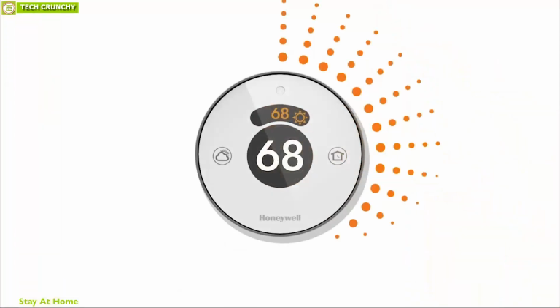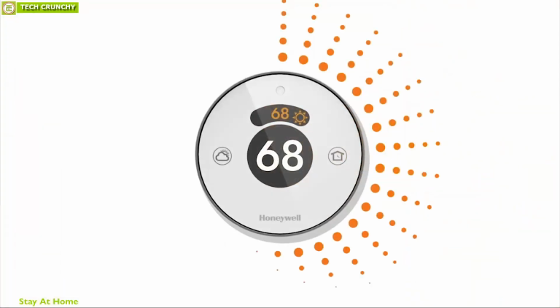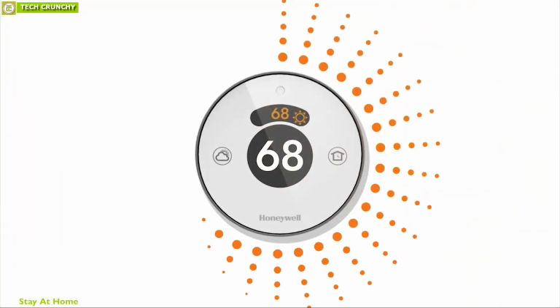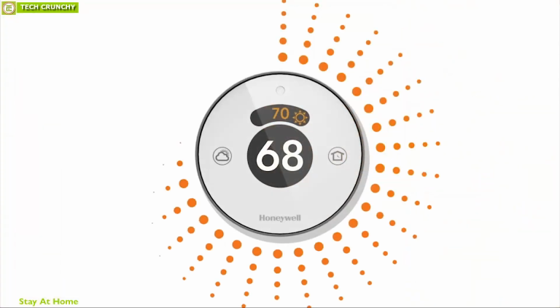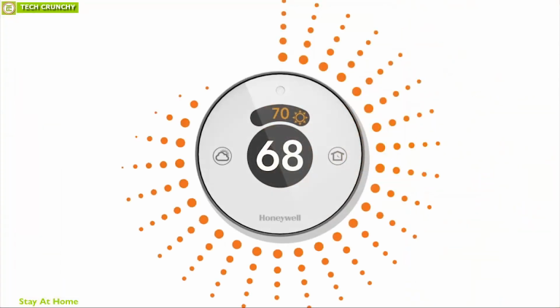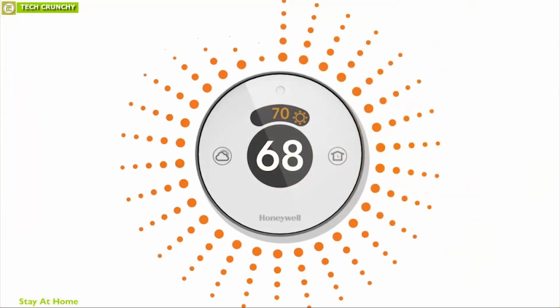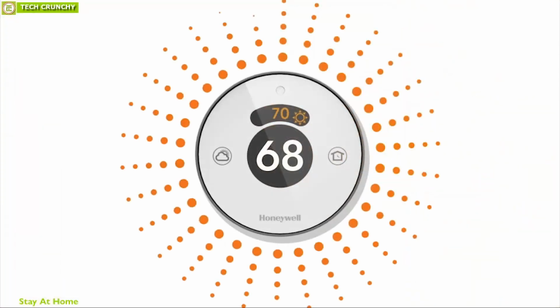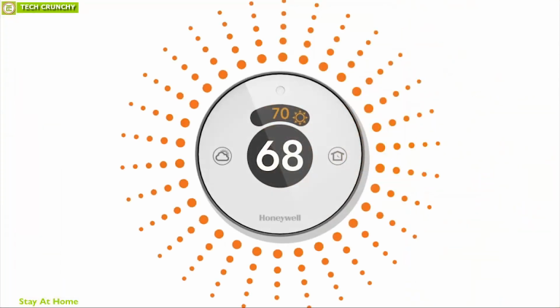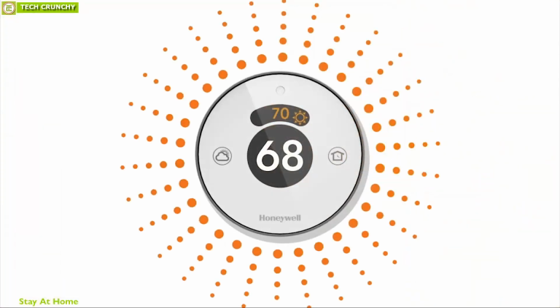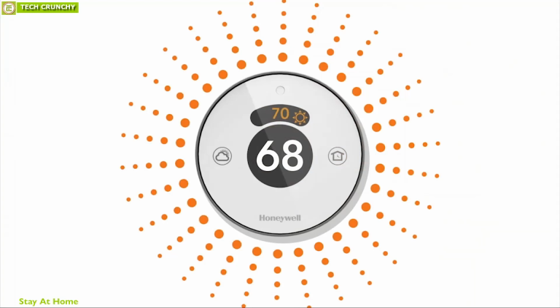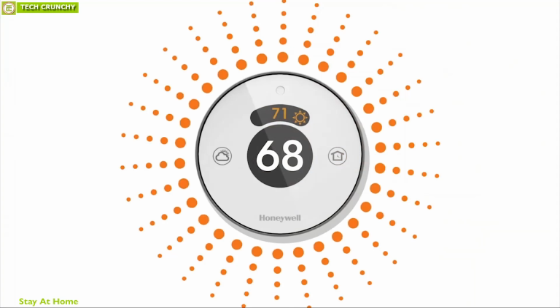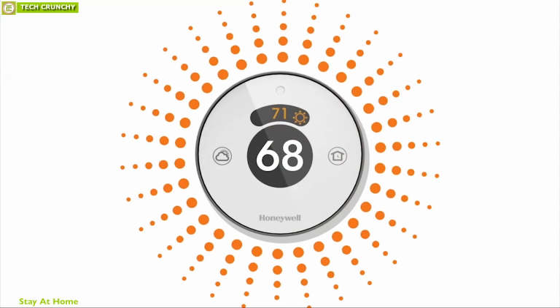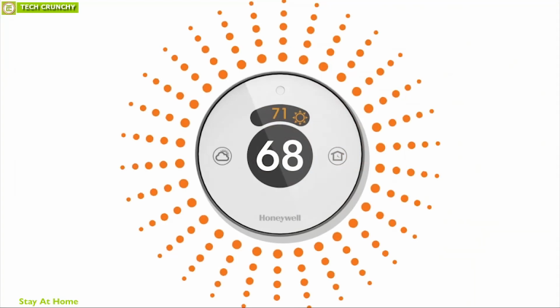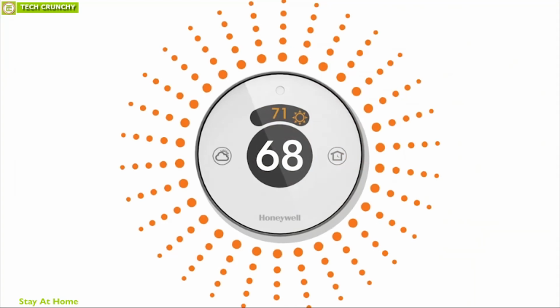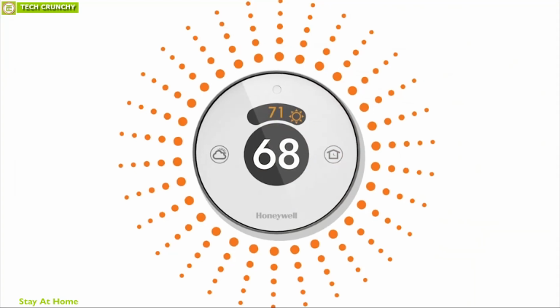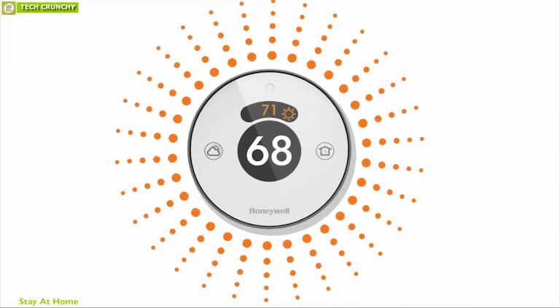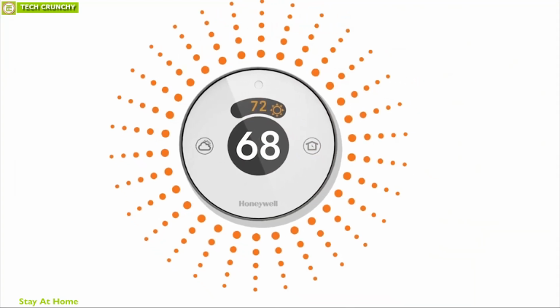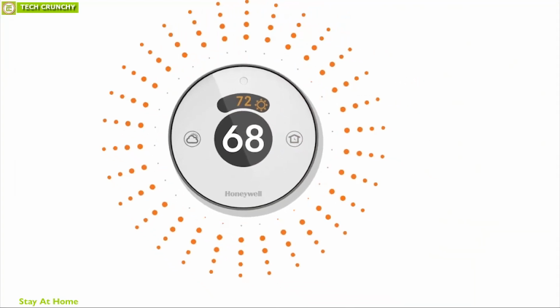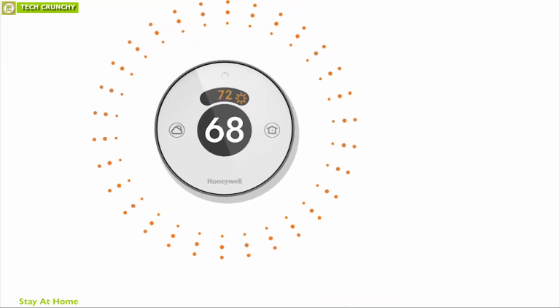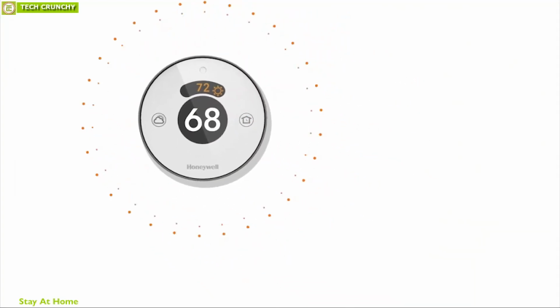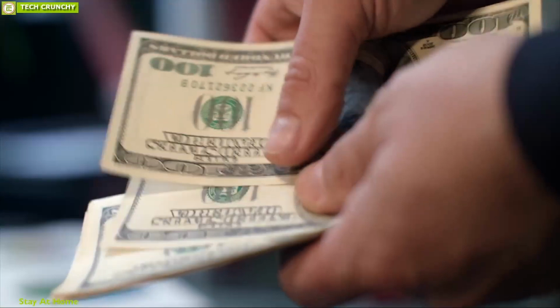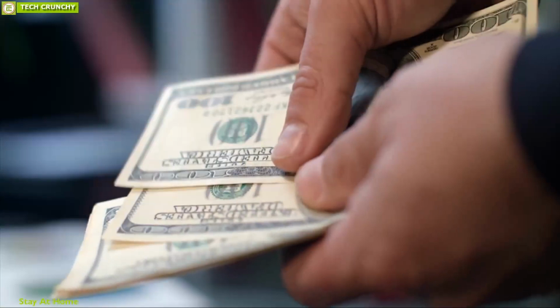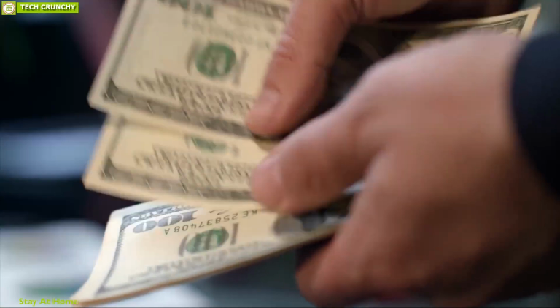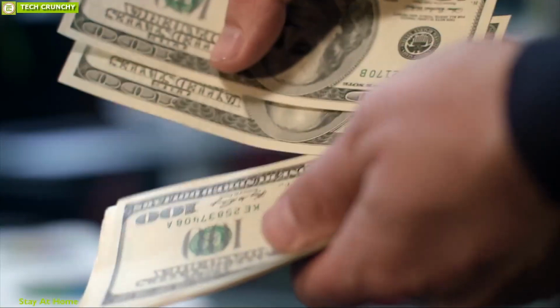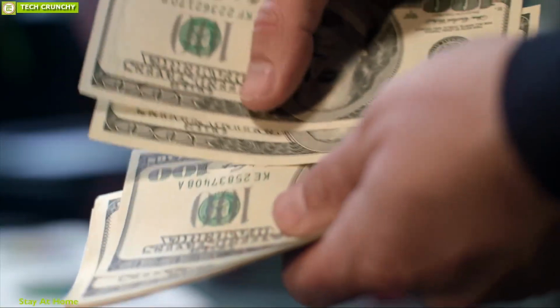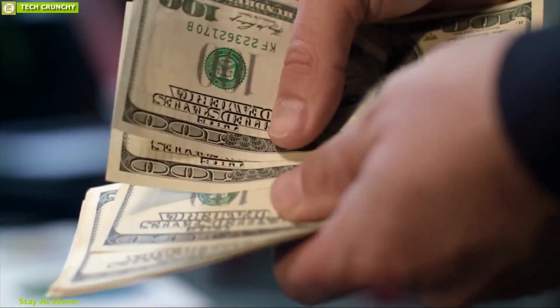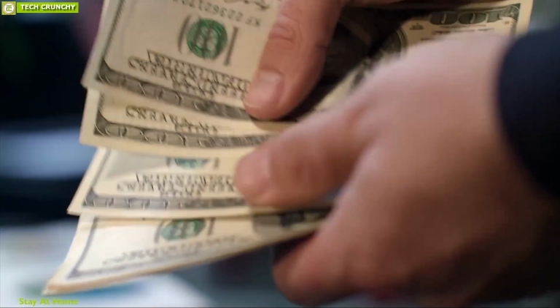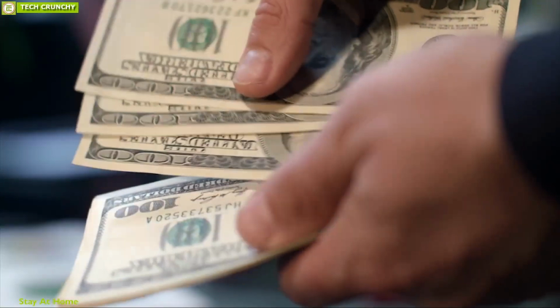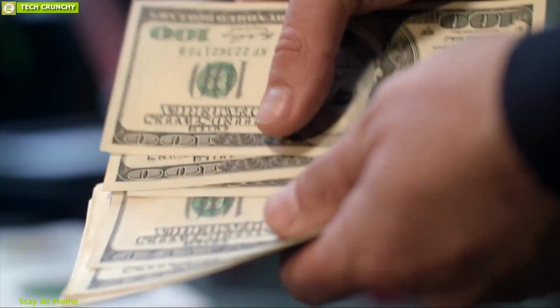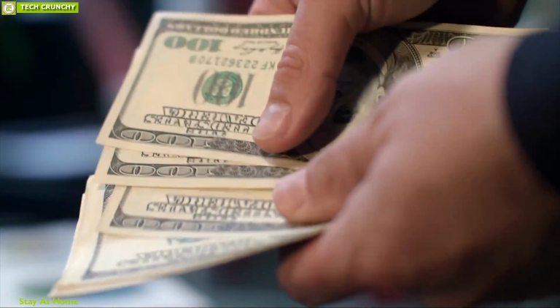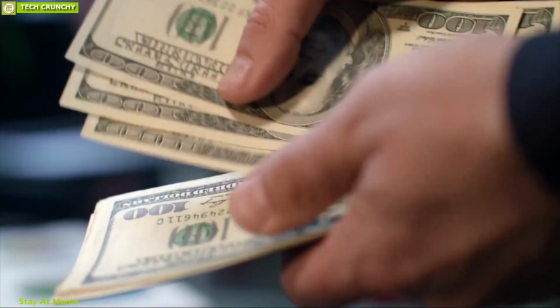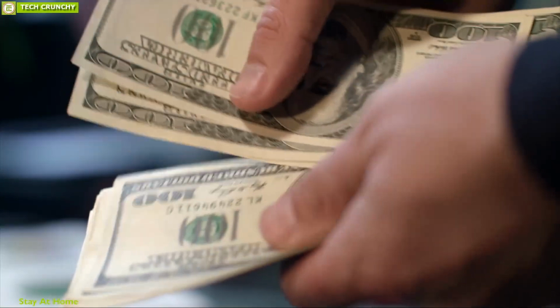Energy saving thermostats are a great way to reduce electricity consumption and save money on monthly bills while keeping you comfortable.